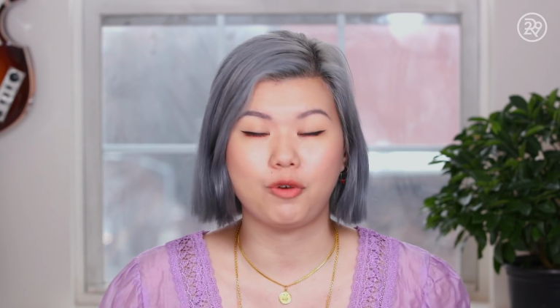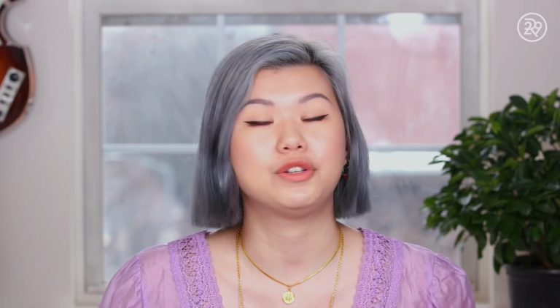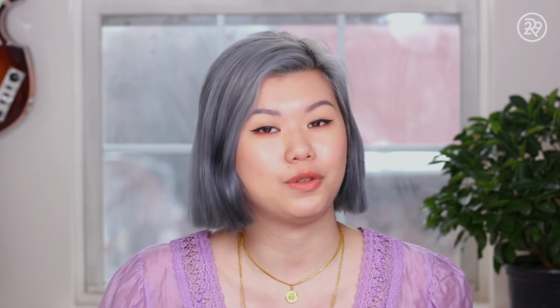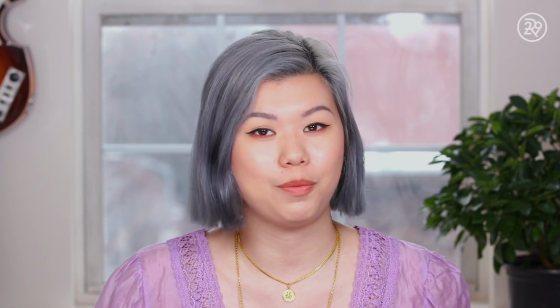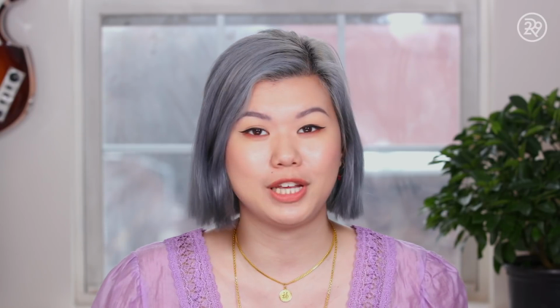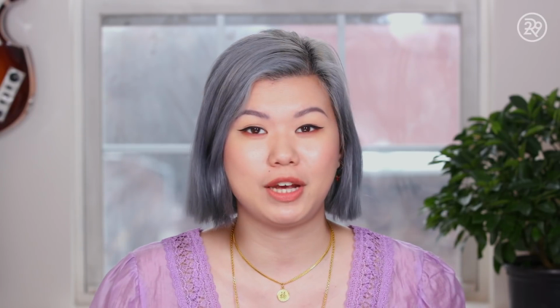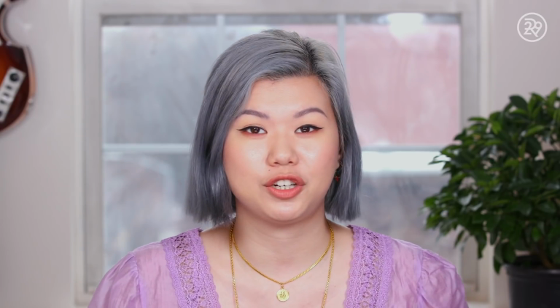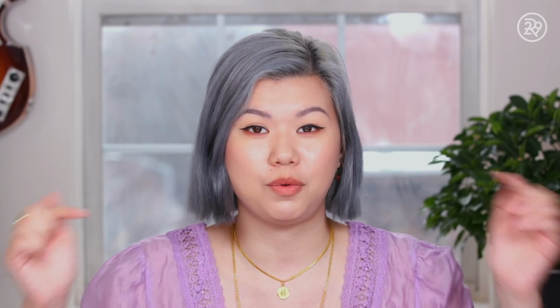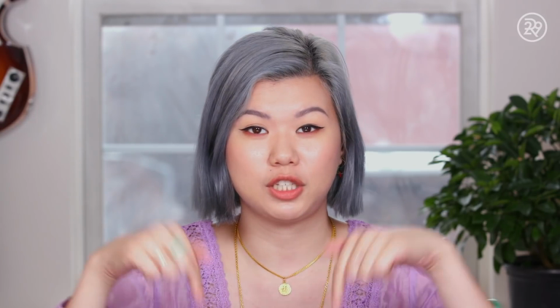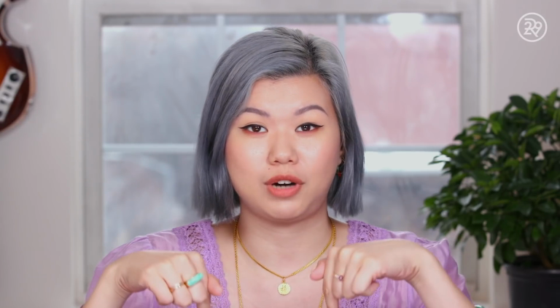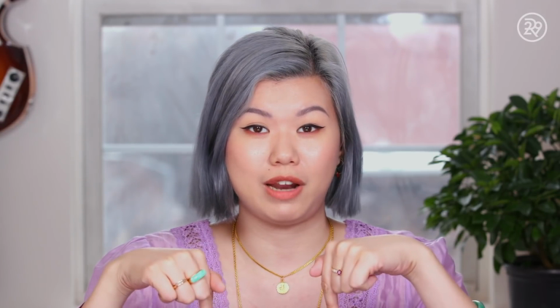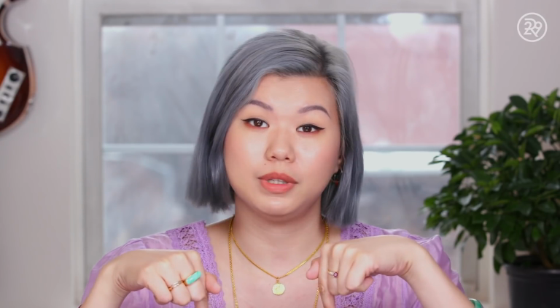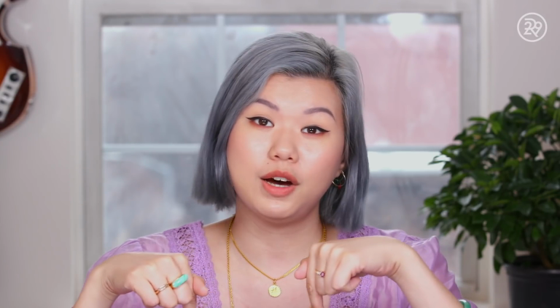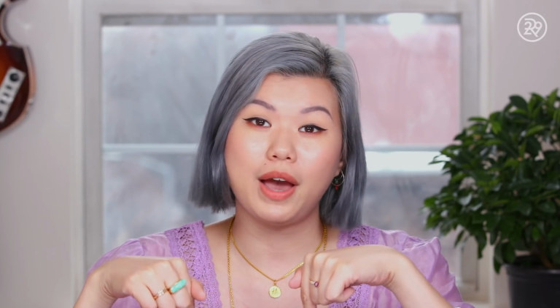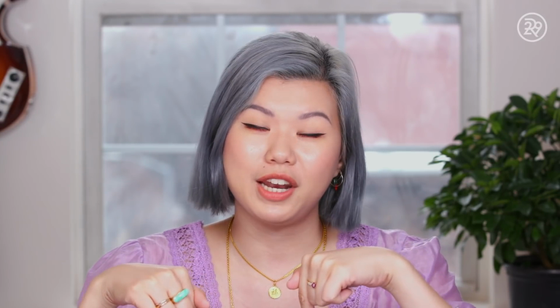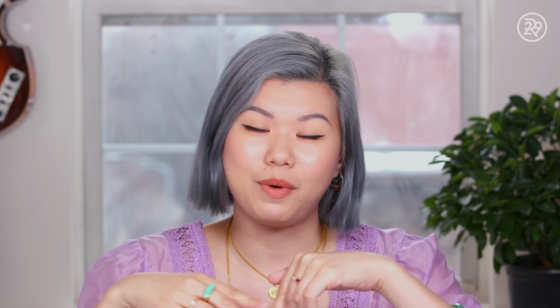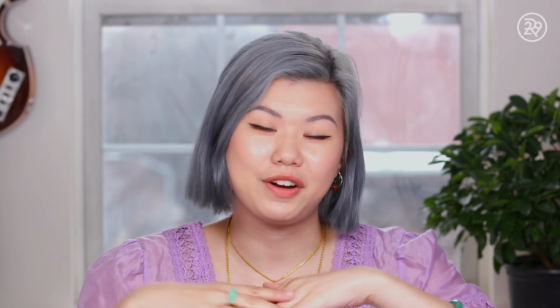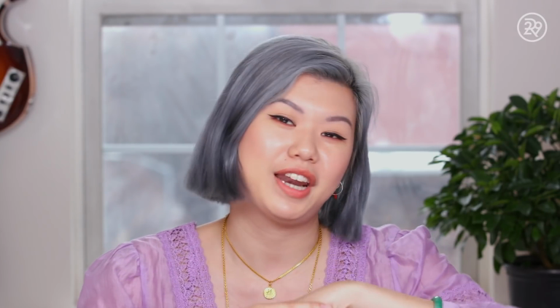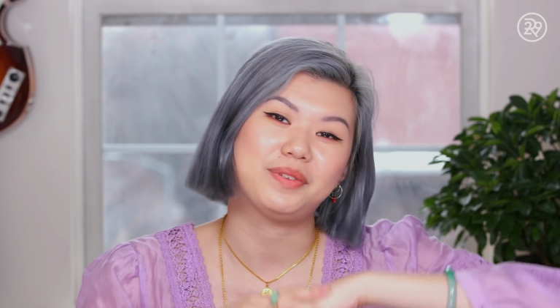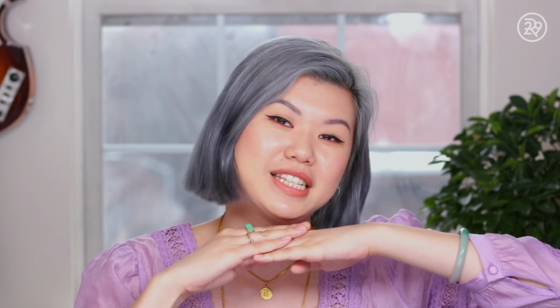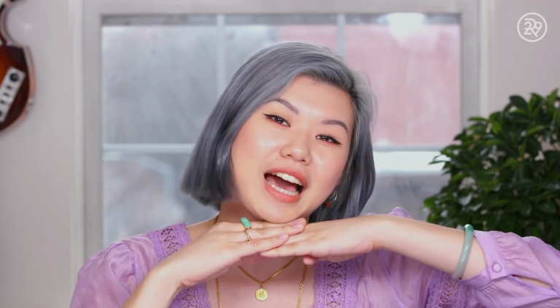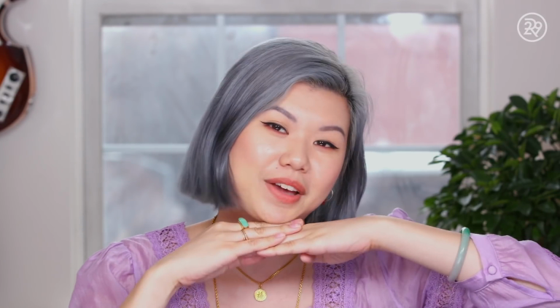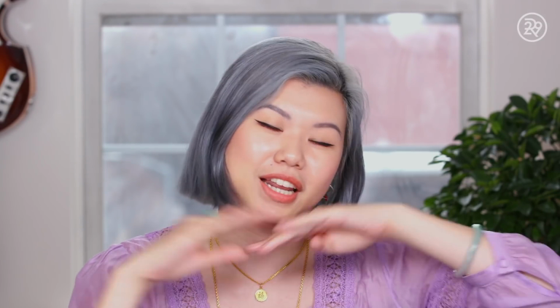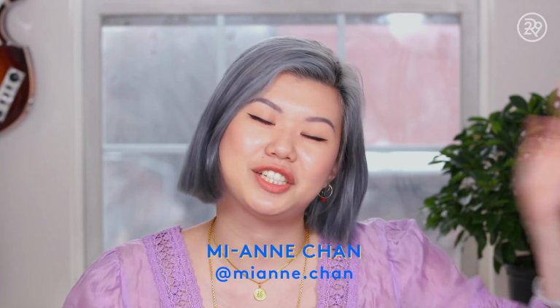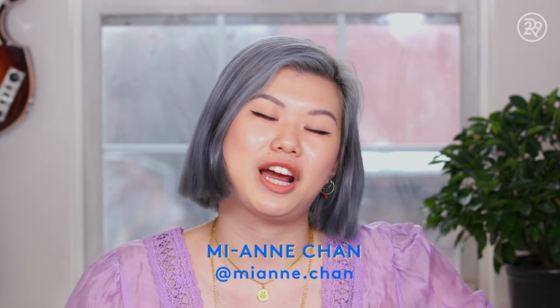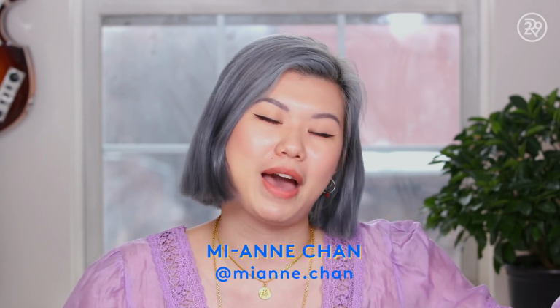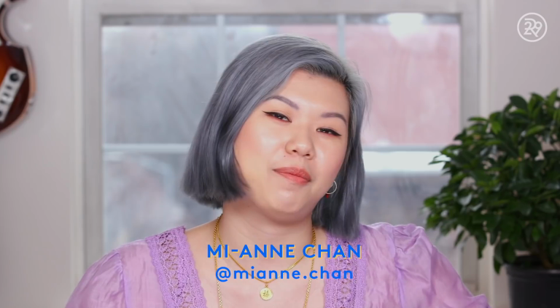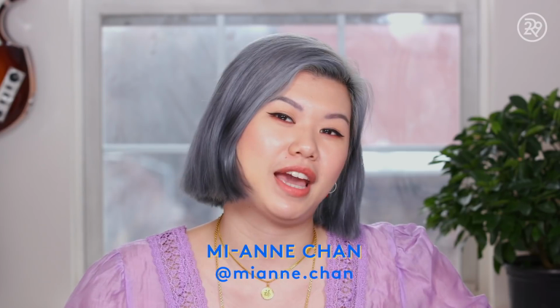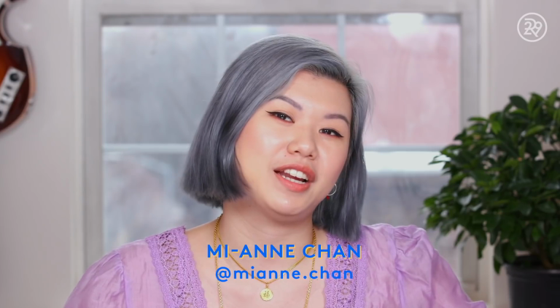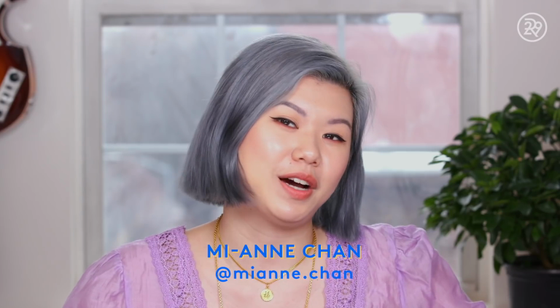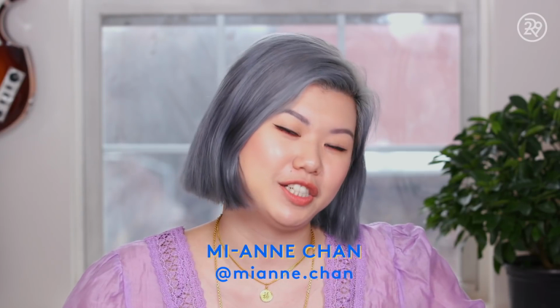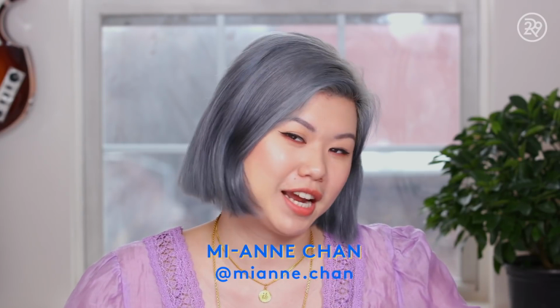Before we get into it, please make sure you are subscribed down below. And while you're at it, please add me on Instagram at Mi-Anne.chan.